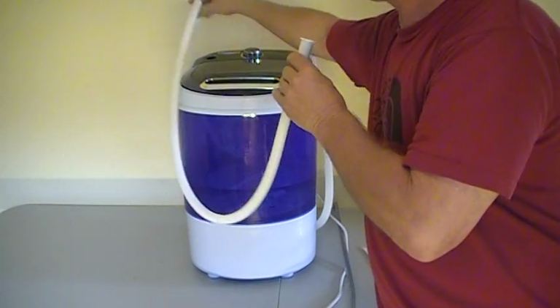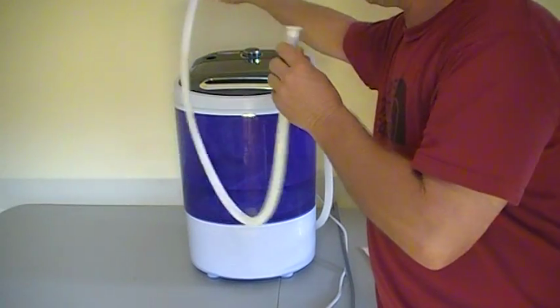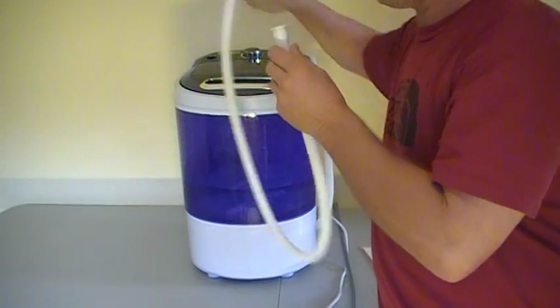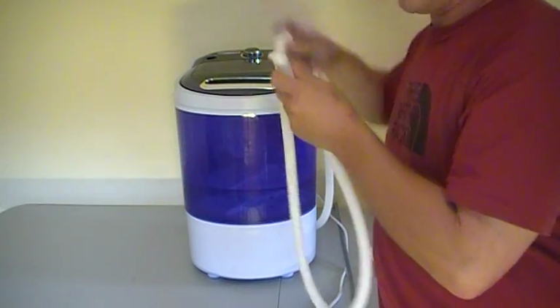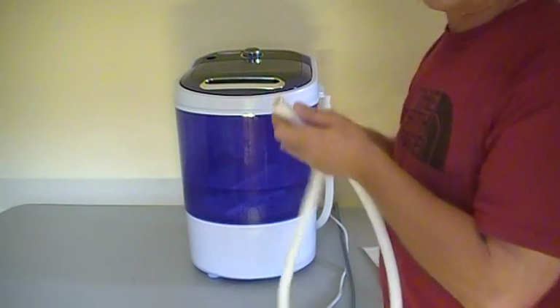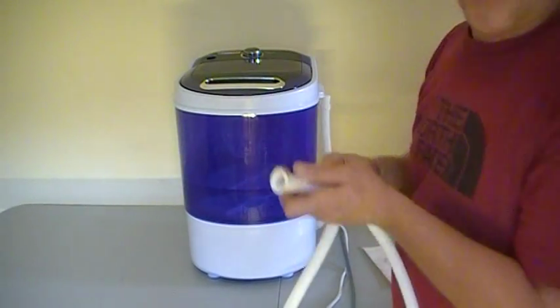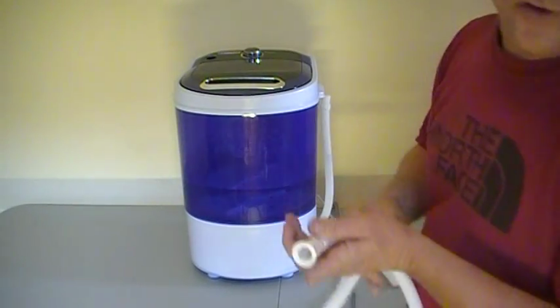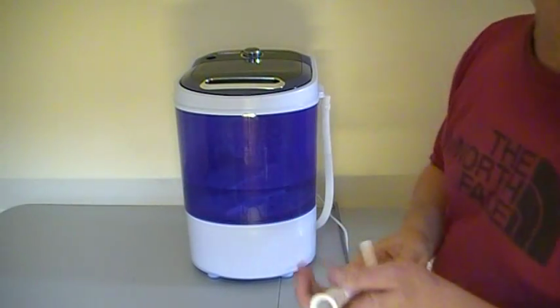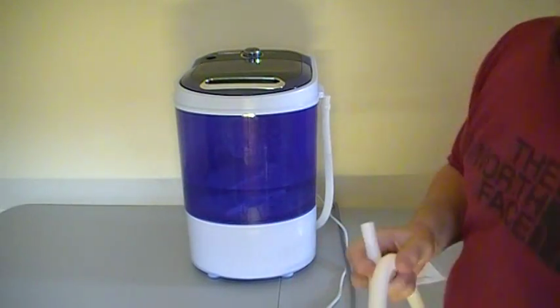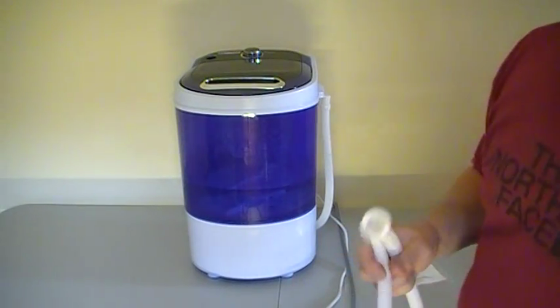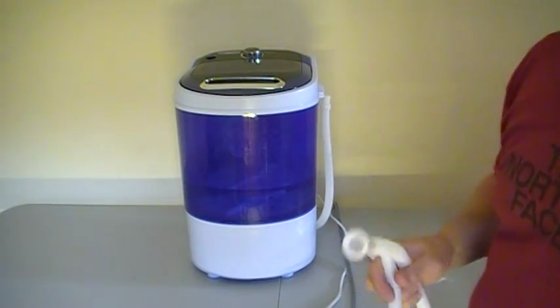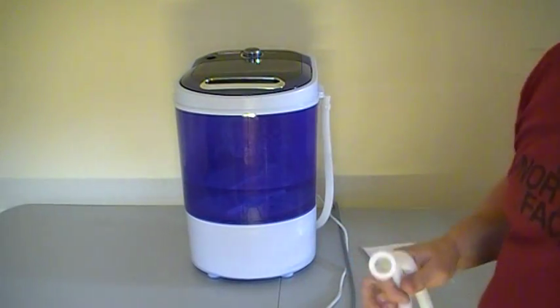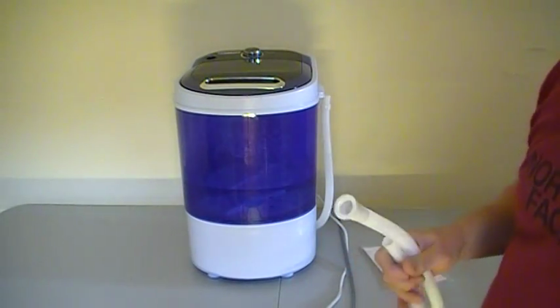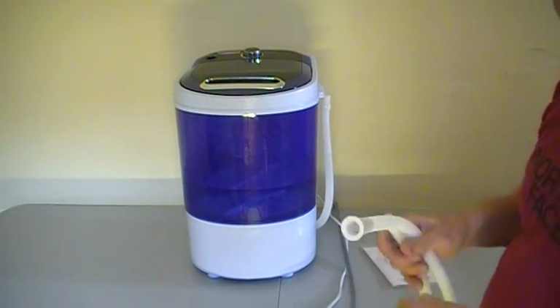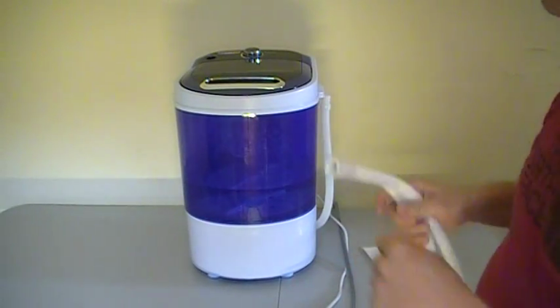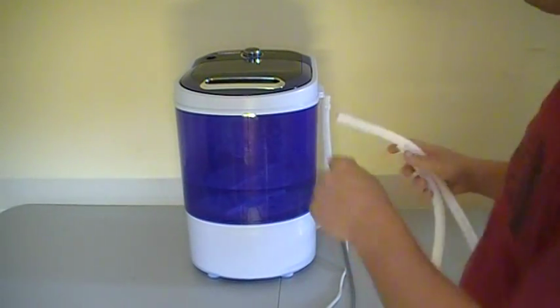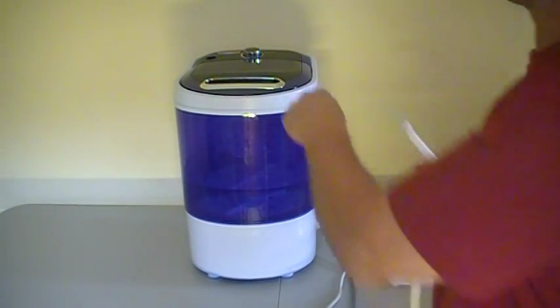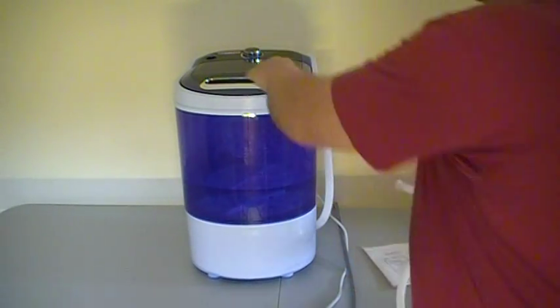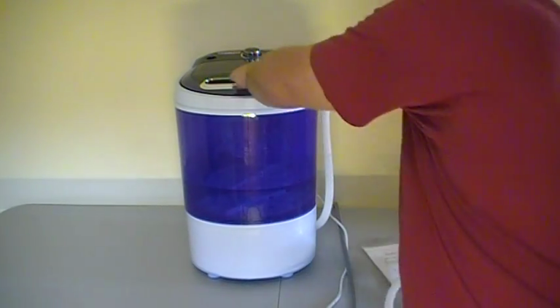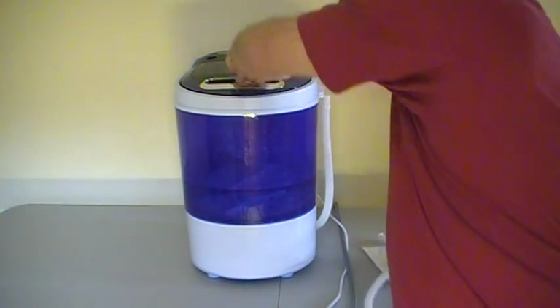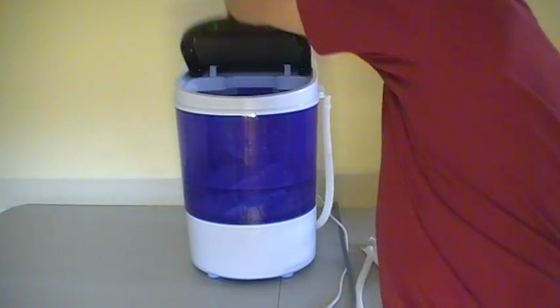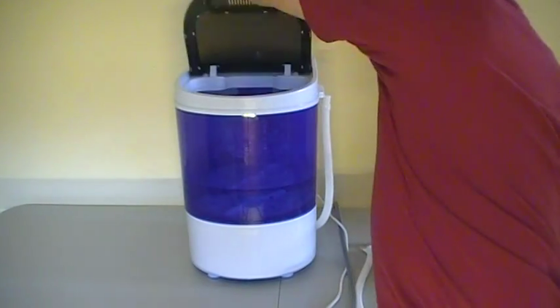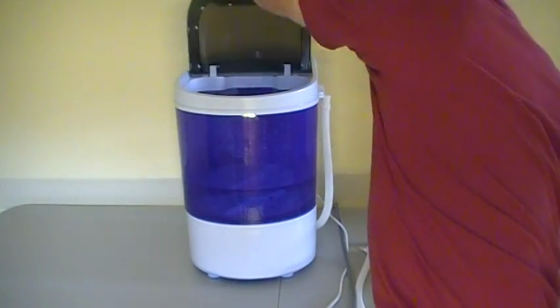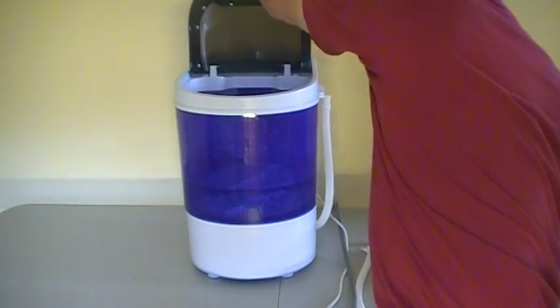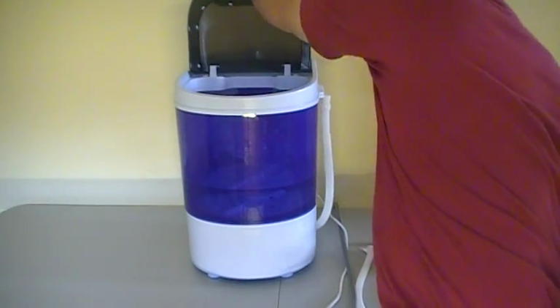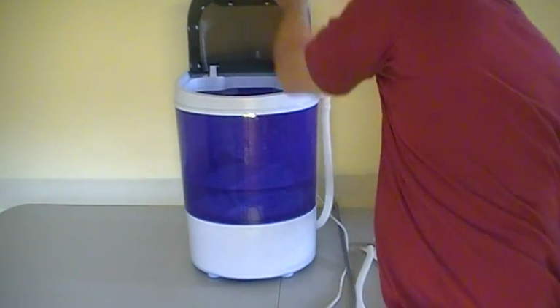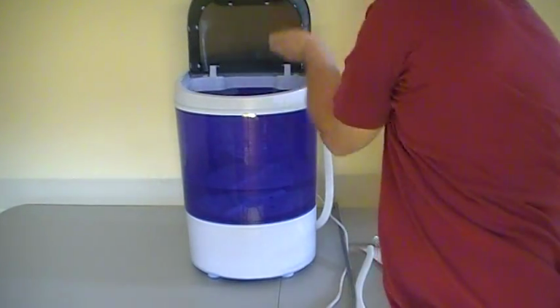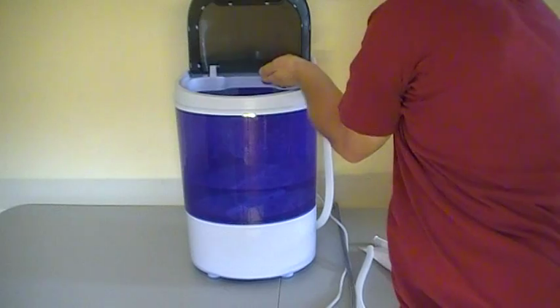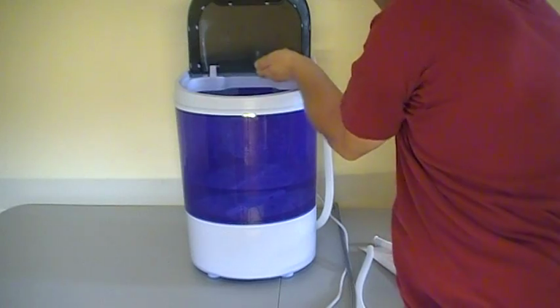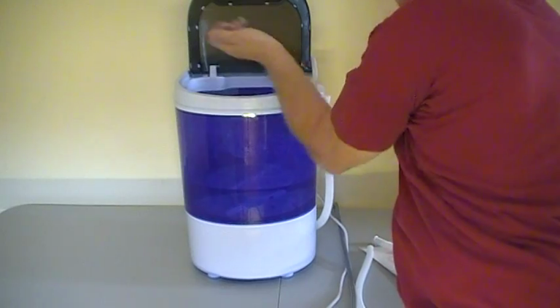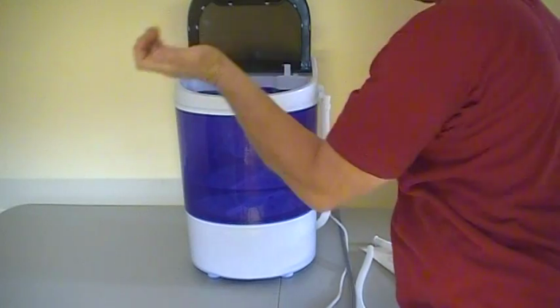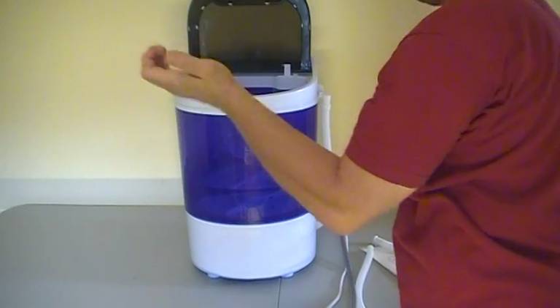Myself, I just take a small bucket, fill some water up in it, open the top, and pour it in.